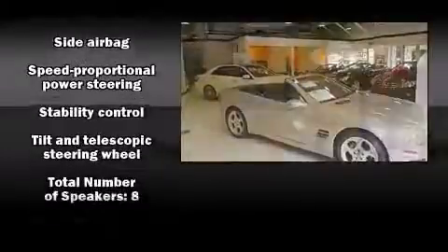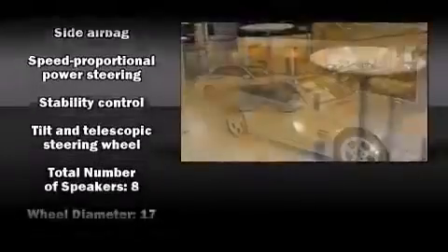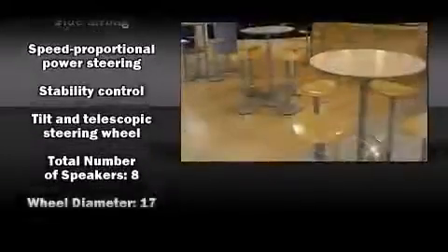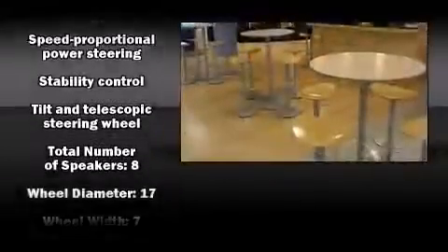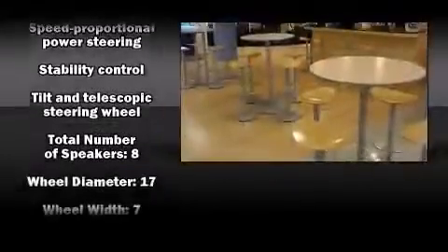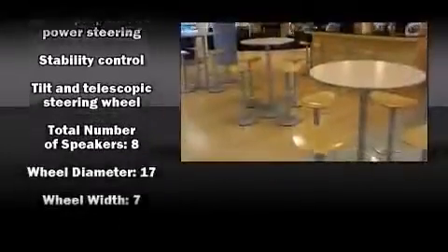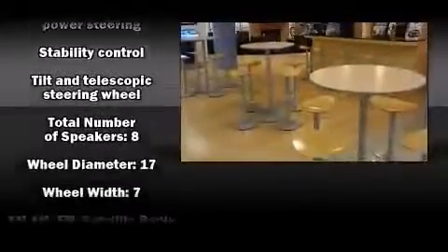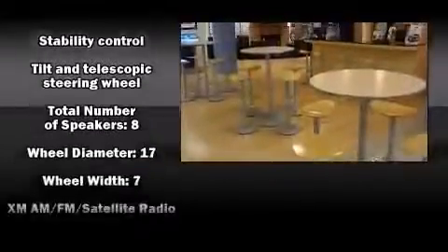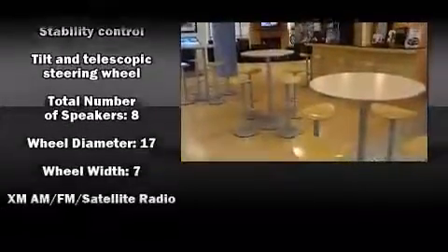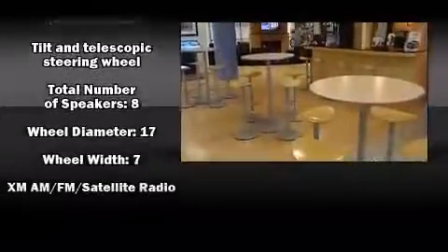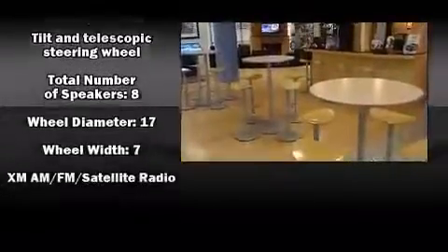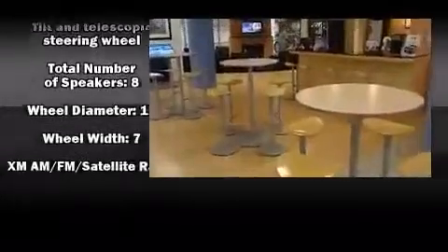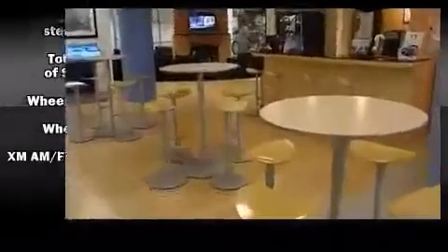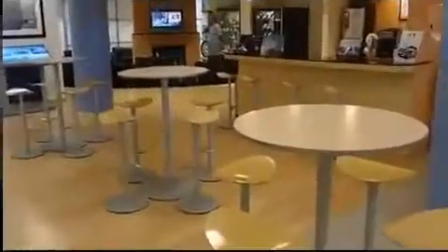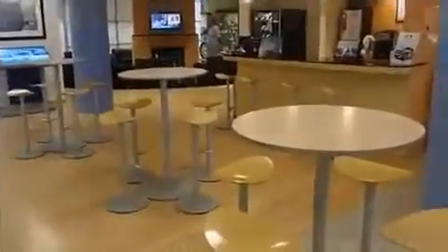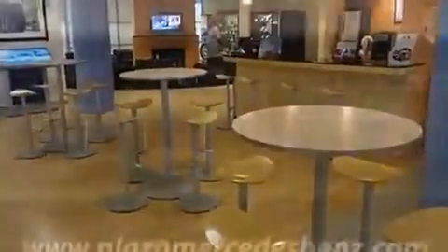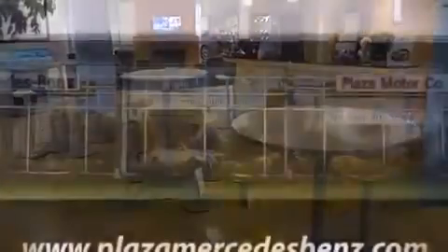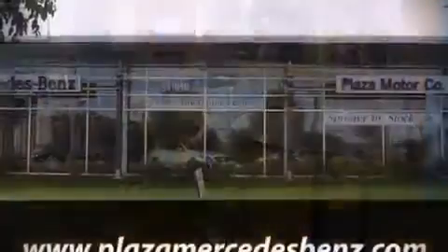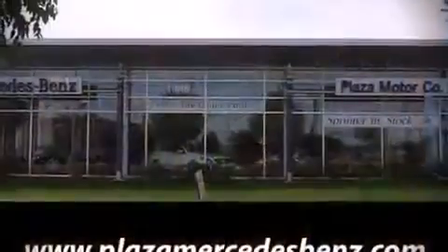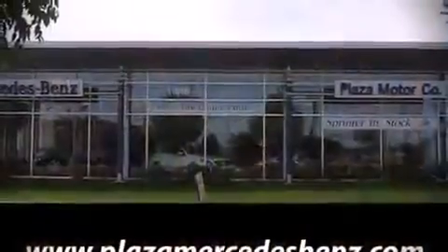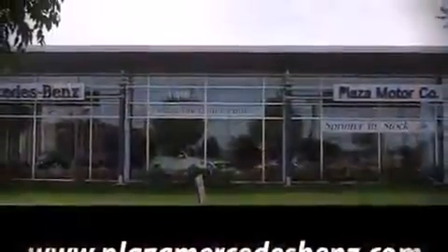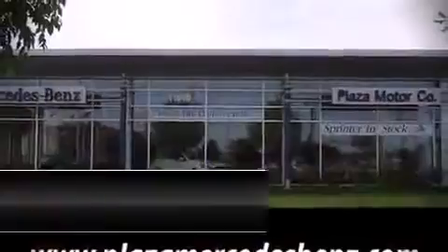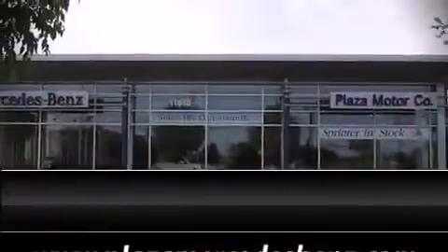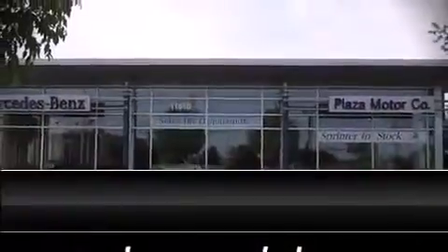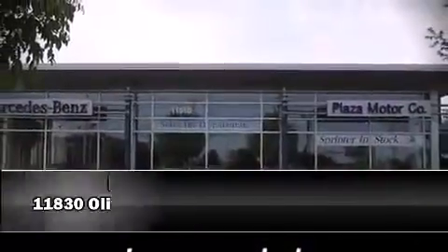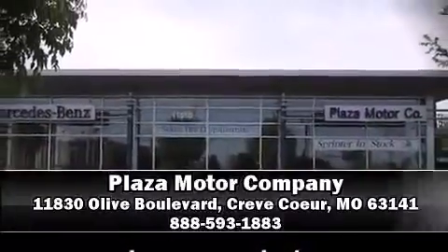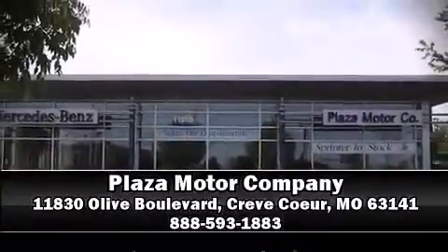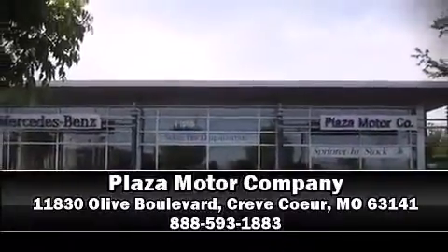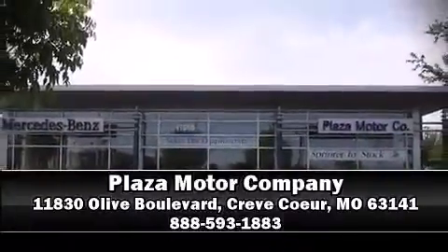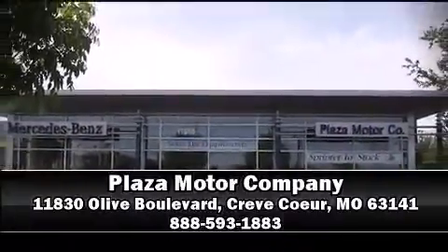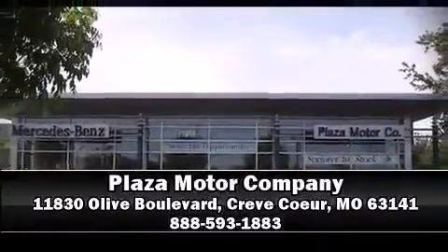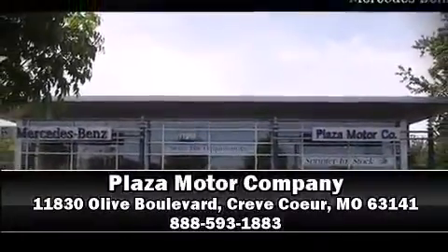A Carfax history report indicates just one previous owner. Please don't hesitate to give us a call for more information.